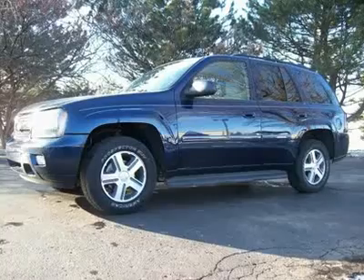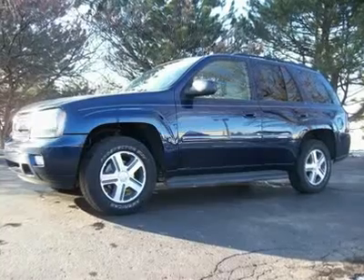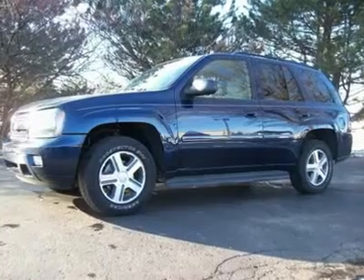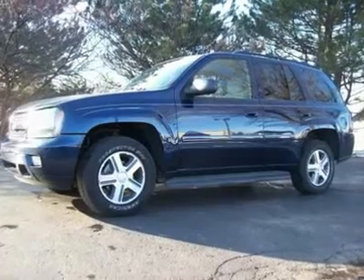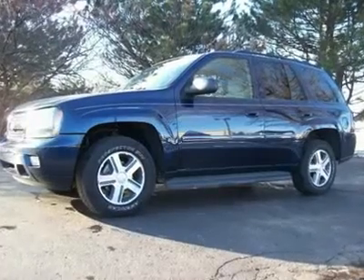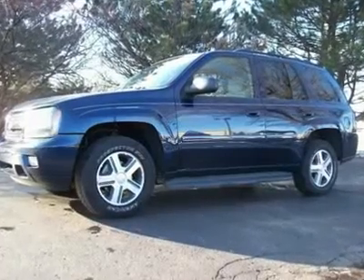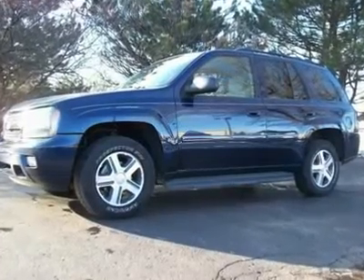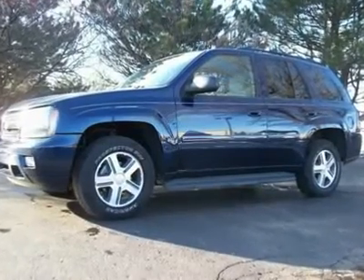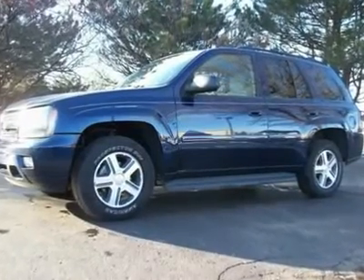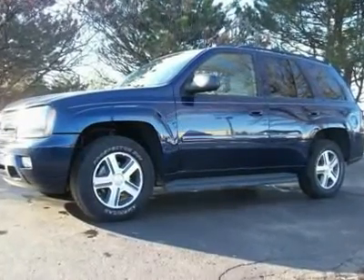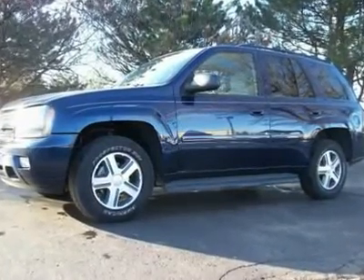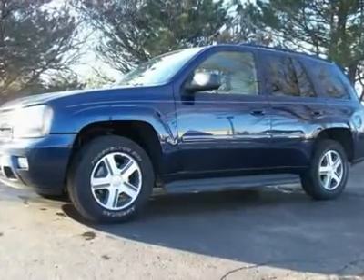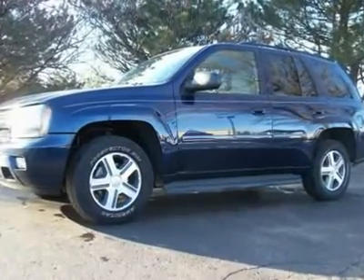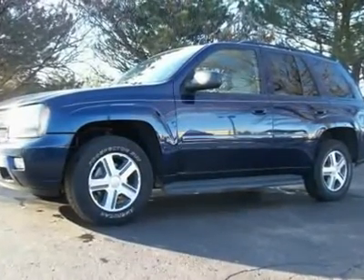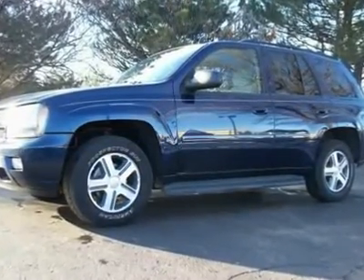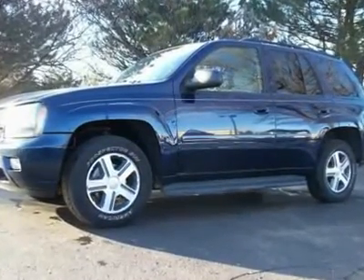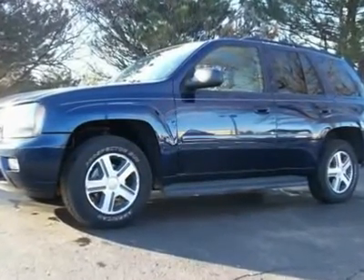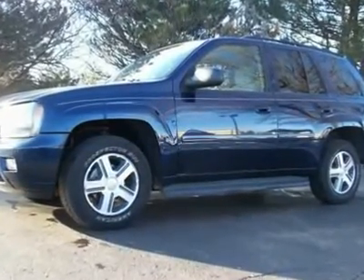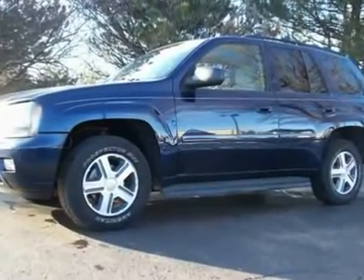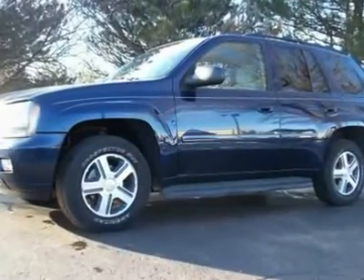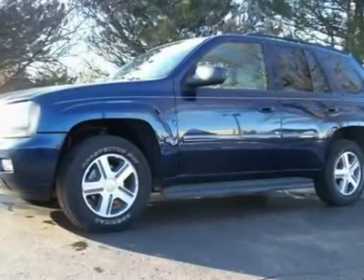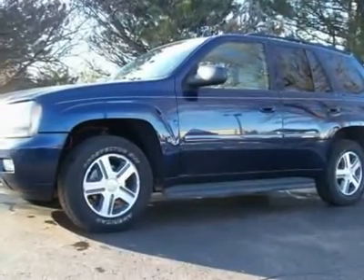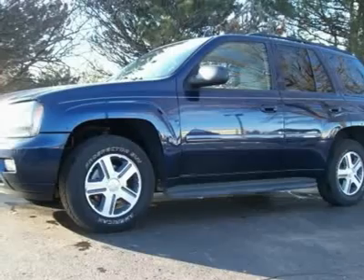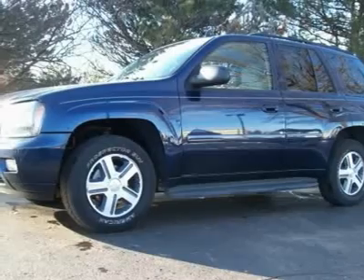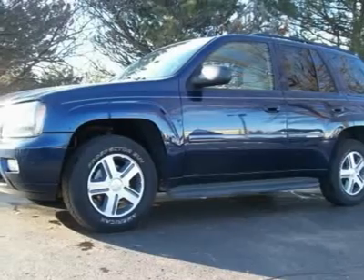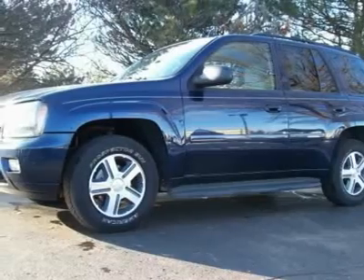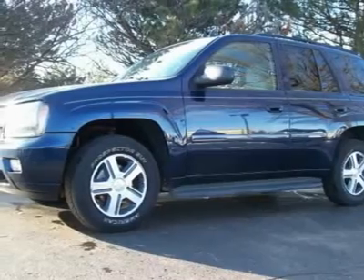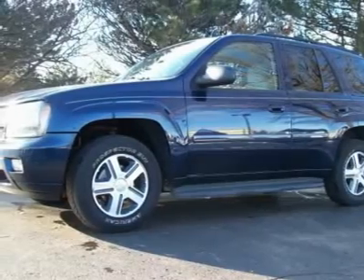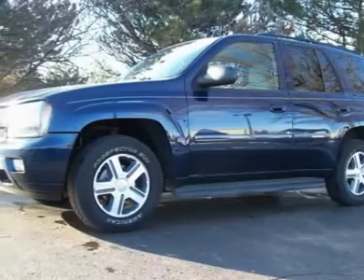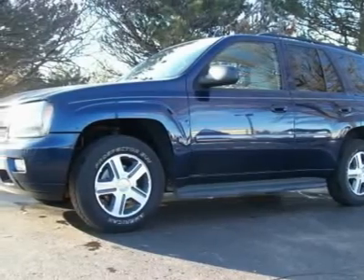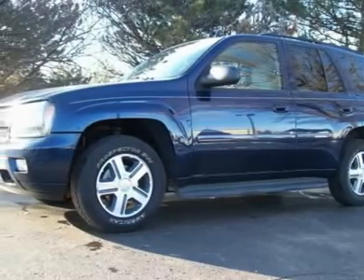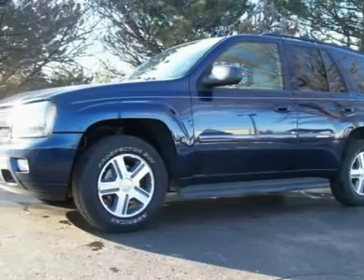Recent trade-in. Looks great. Blue 2007 Chevy Trailblazer LT 4x4.